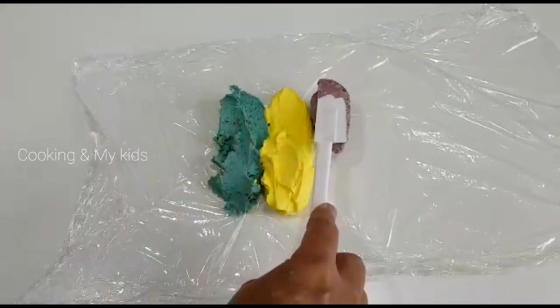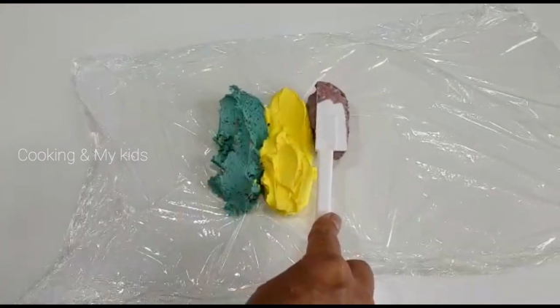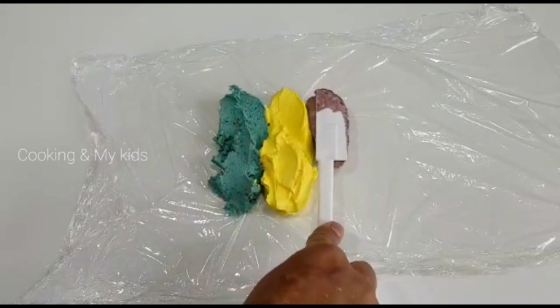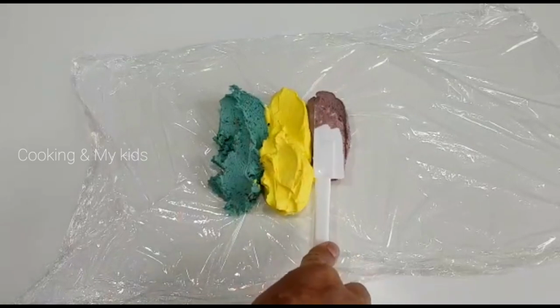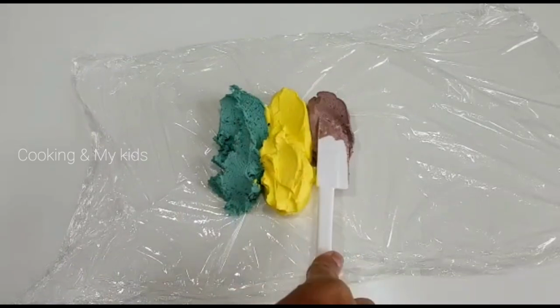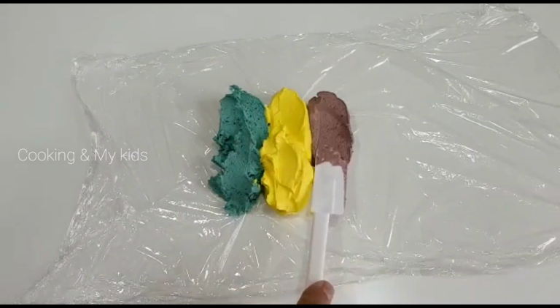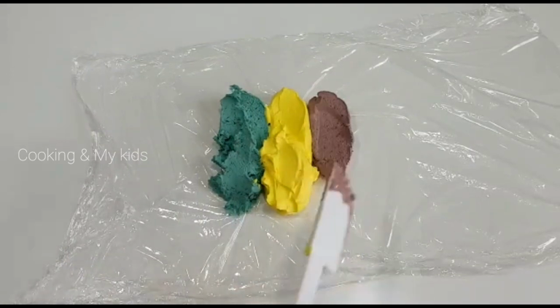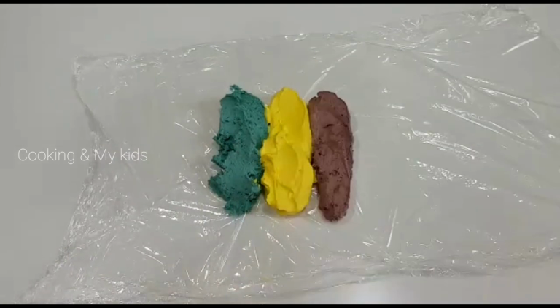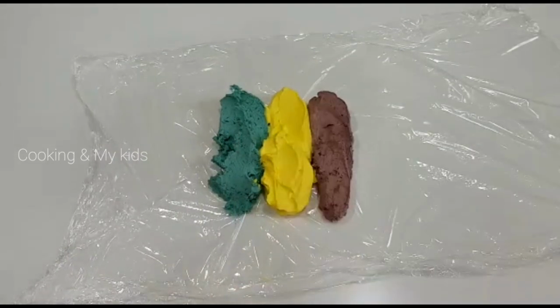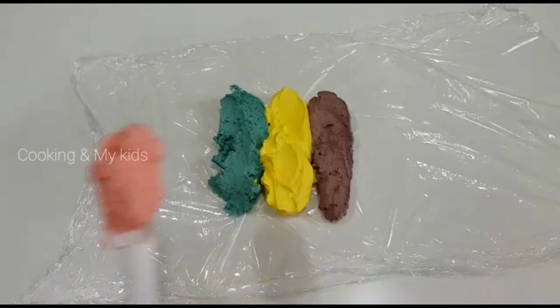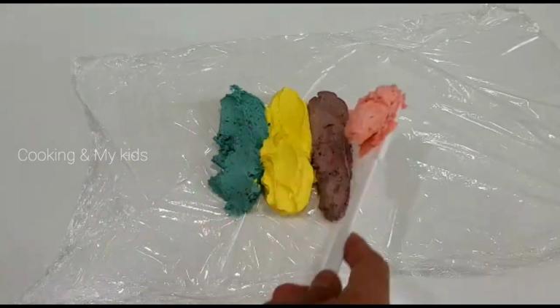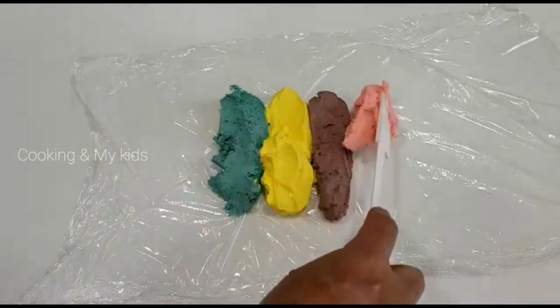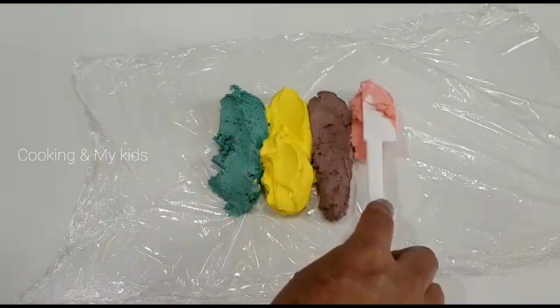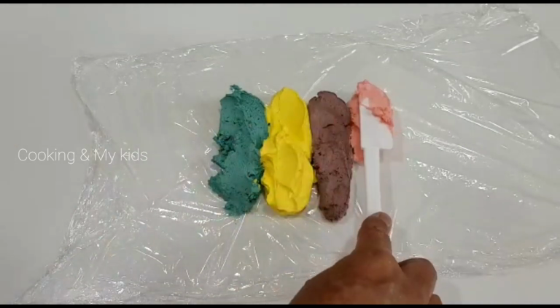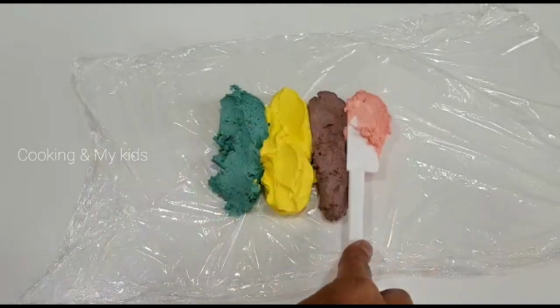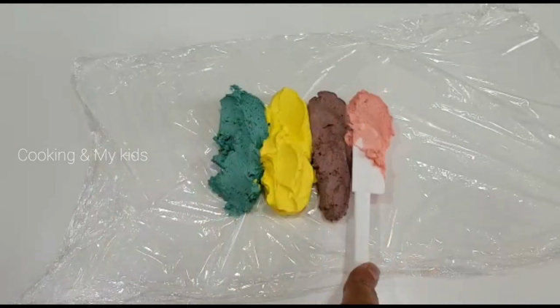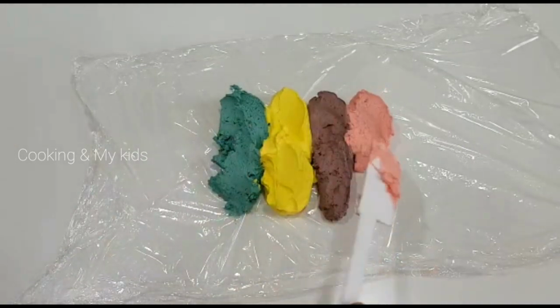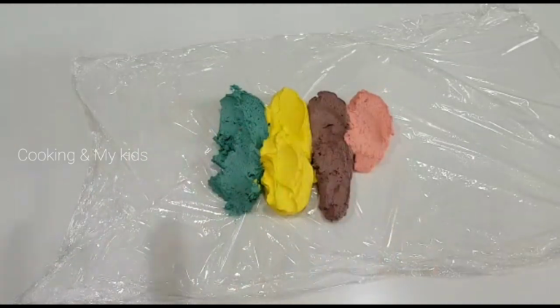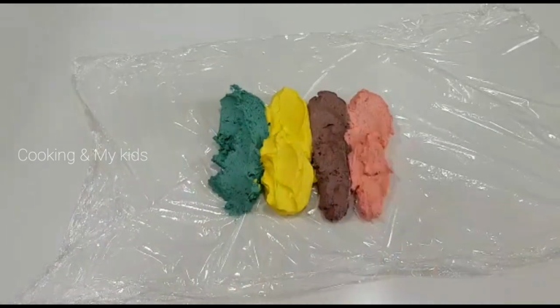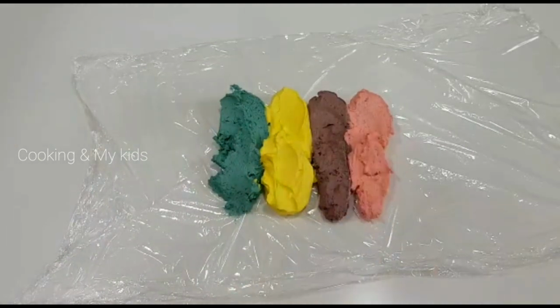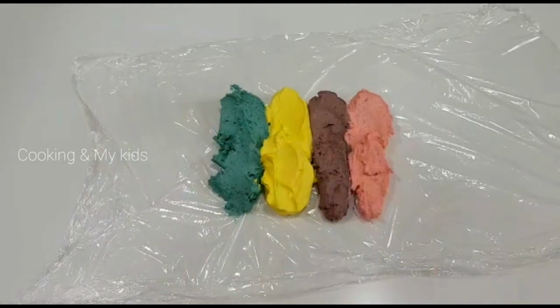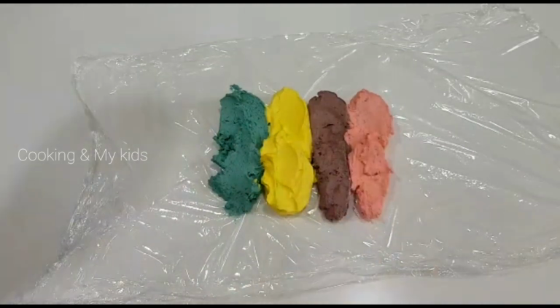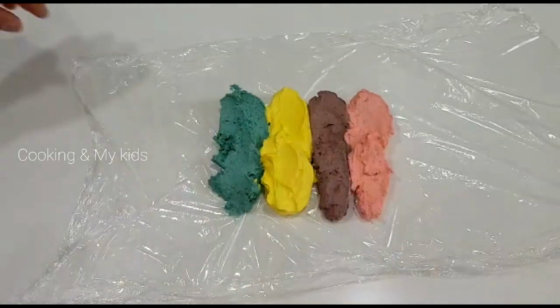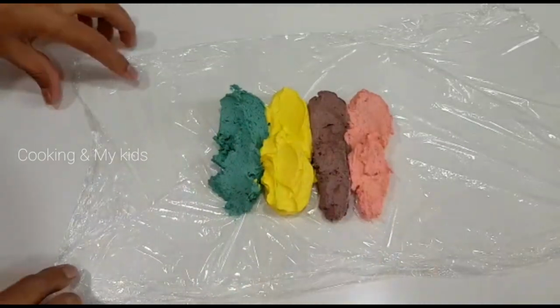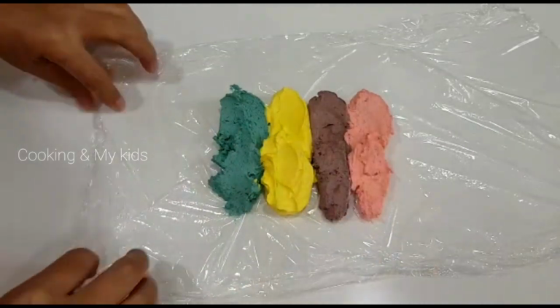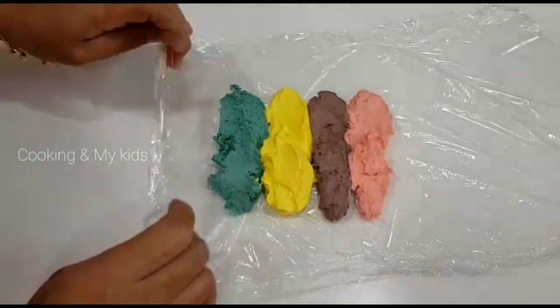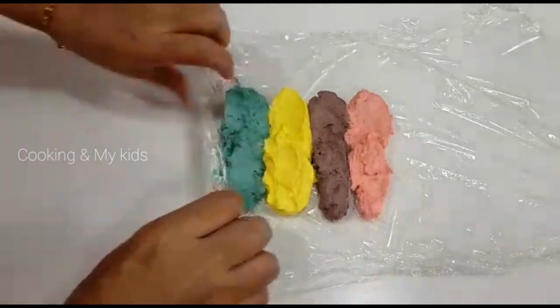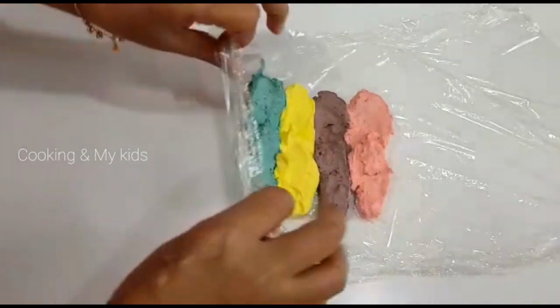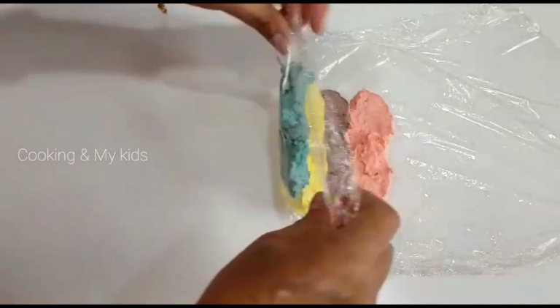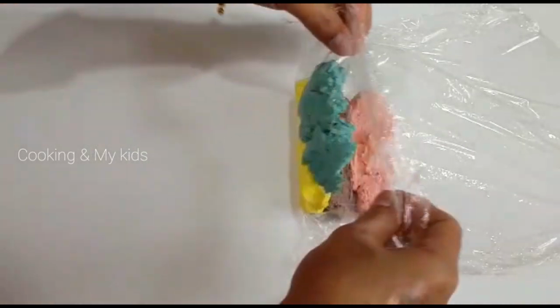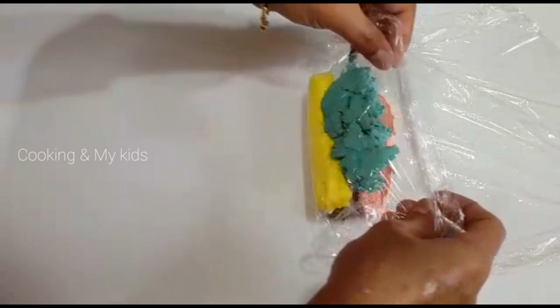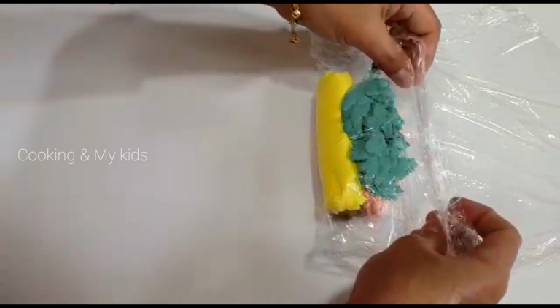I will decorate the base cake with more decorations here.